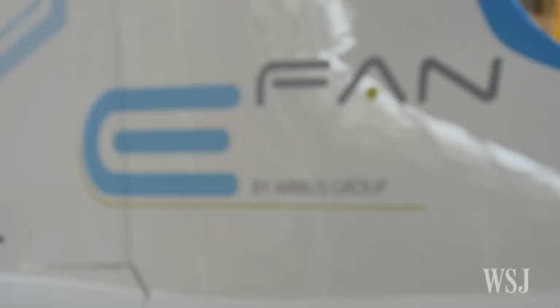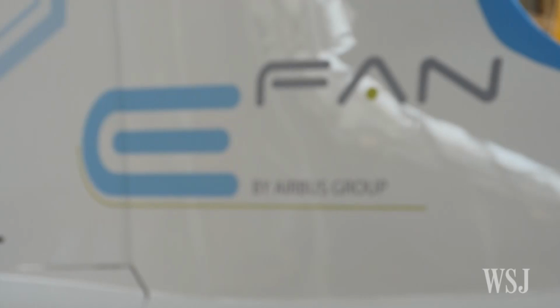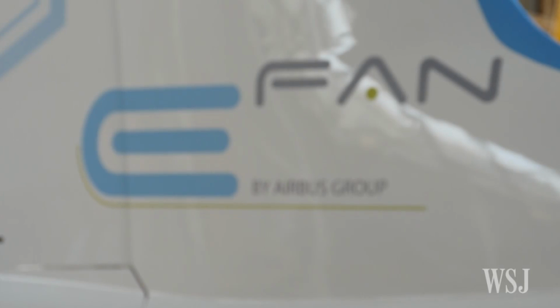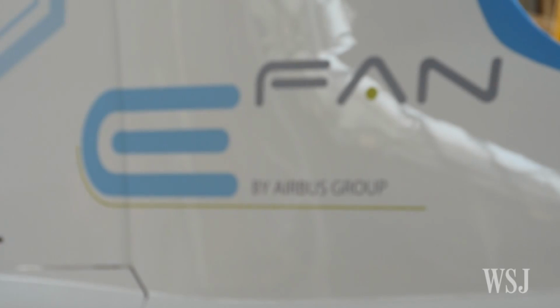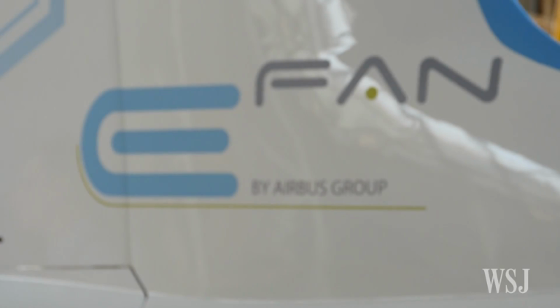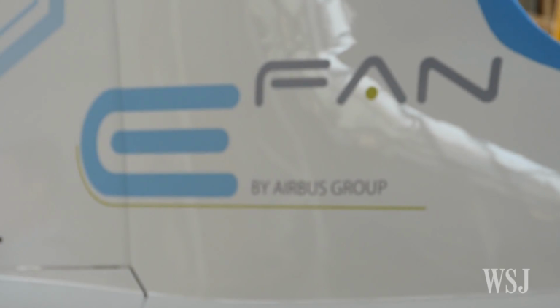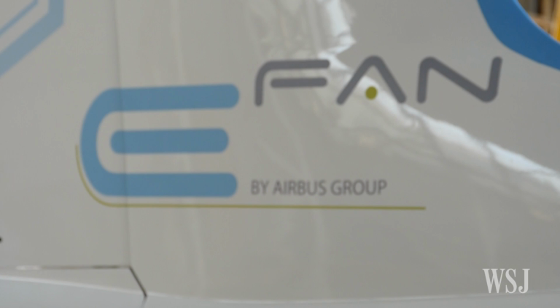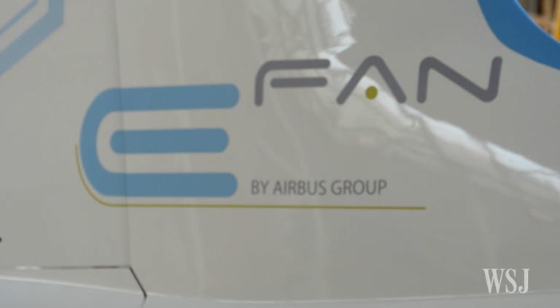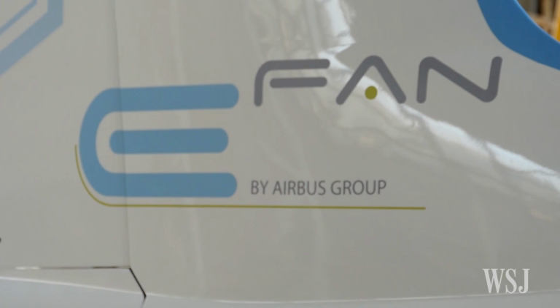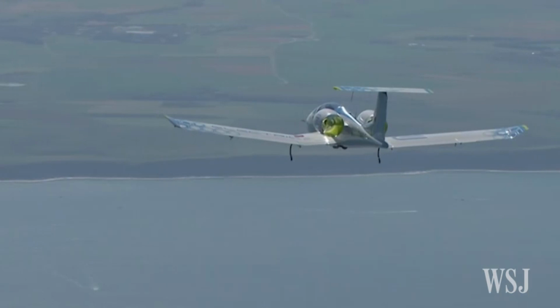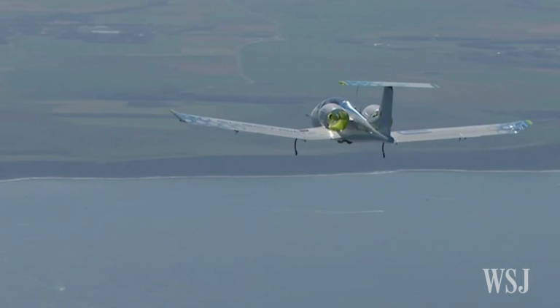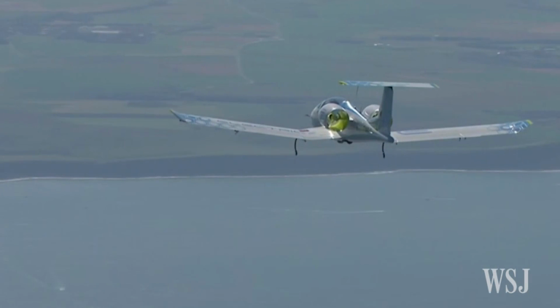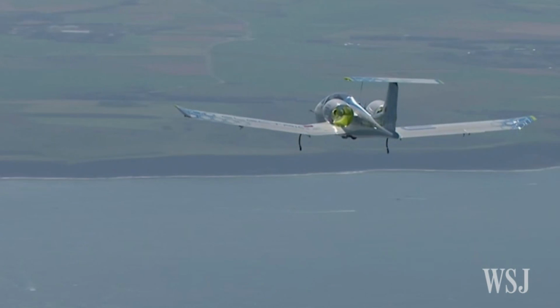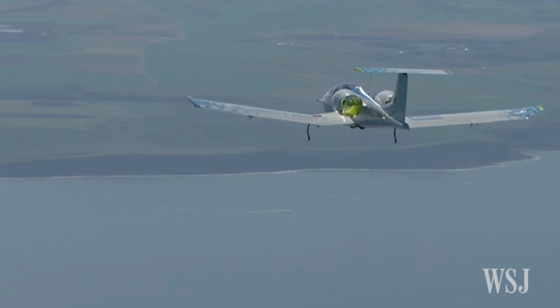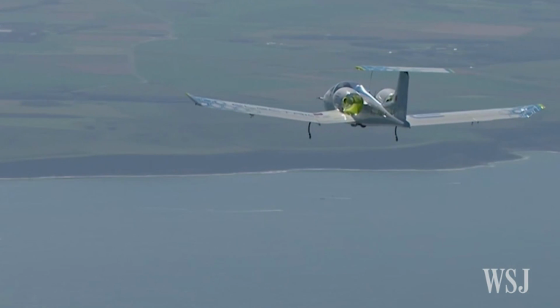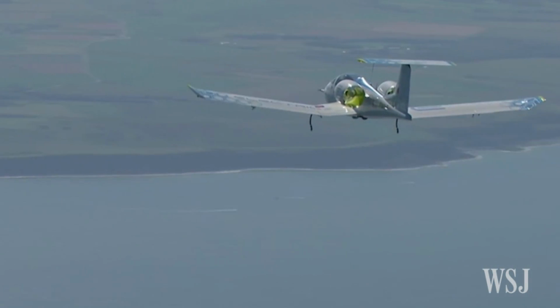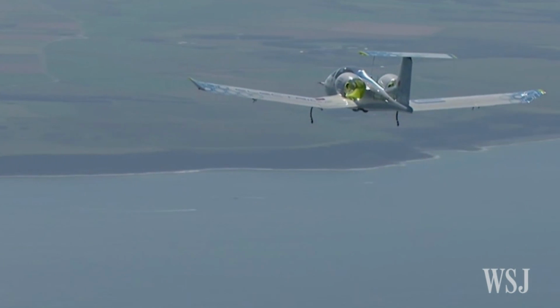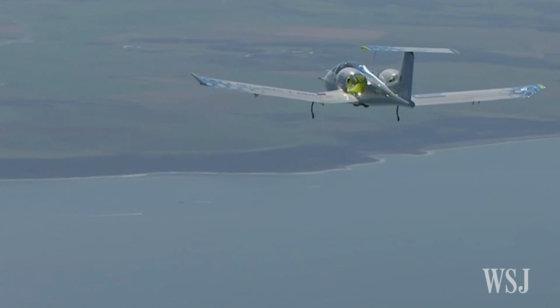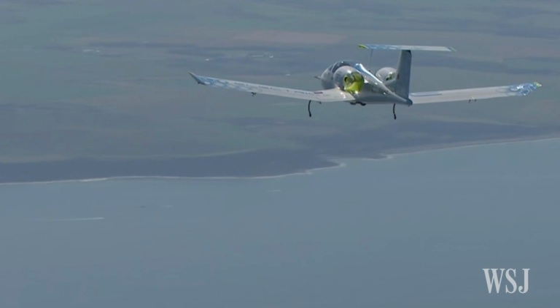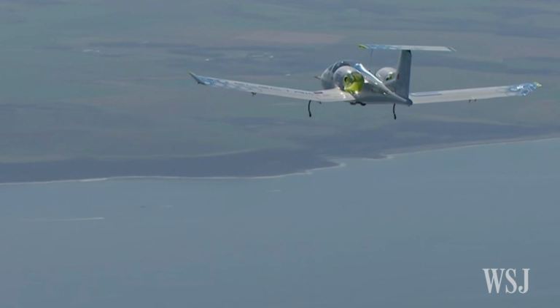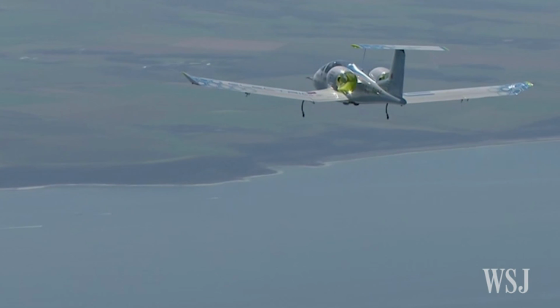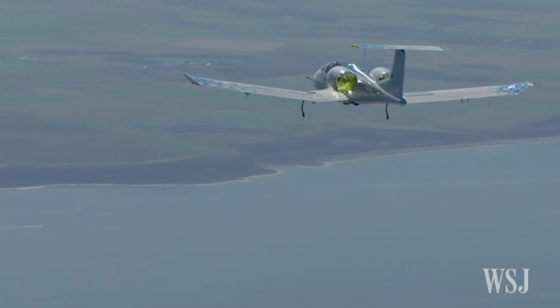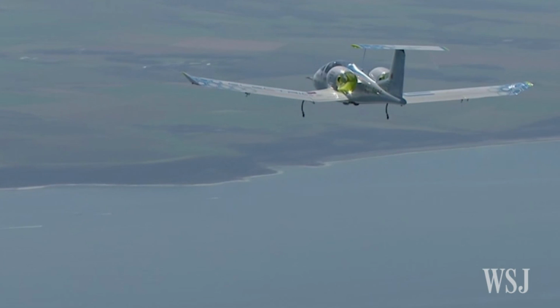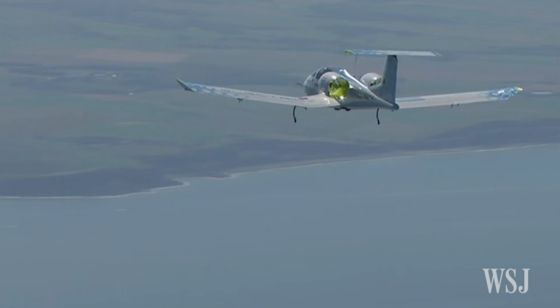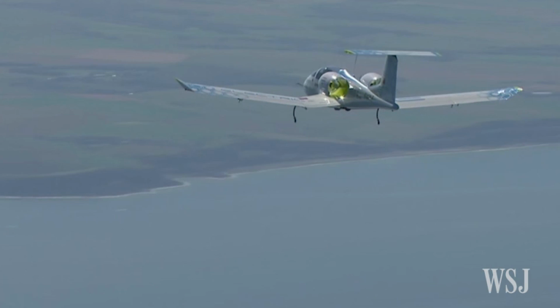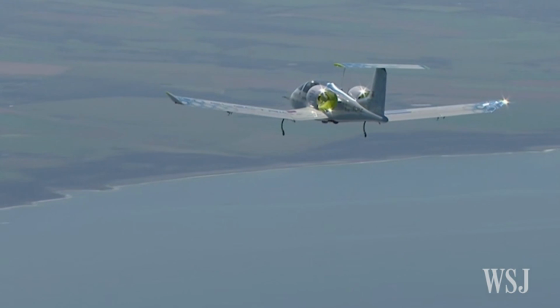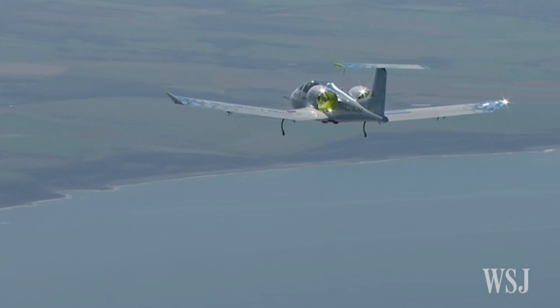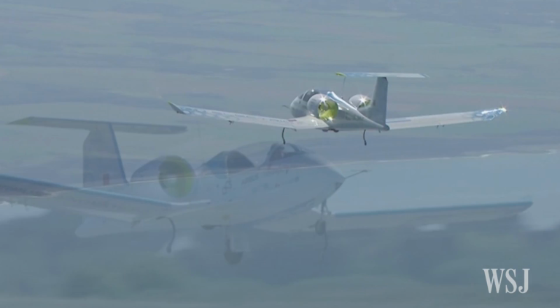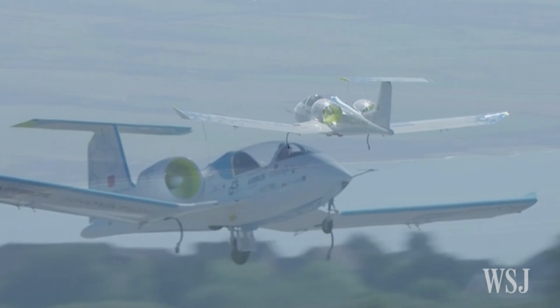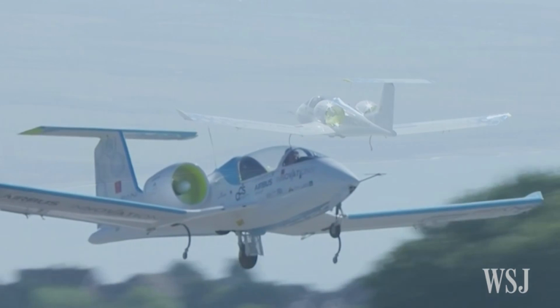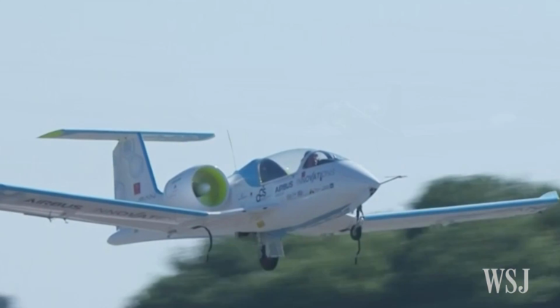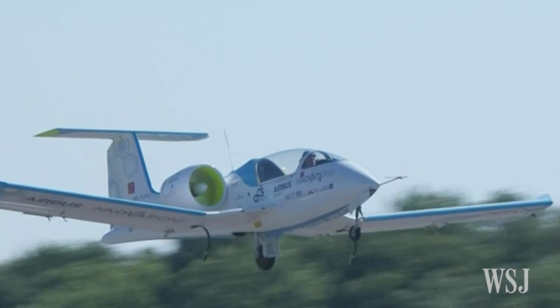The E-FAN demonstrator flew from Lyd in southern England to Calais on Friday in a 36-minute journey. Why electric?